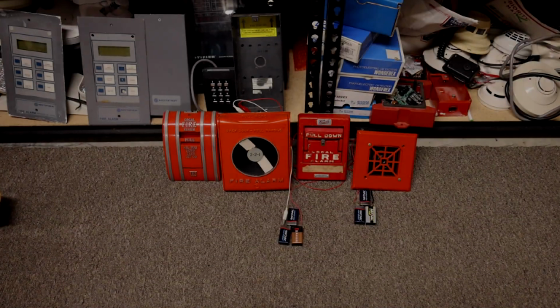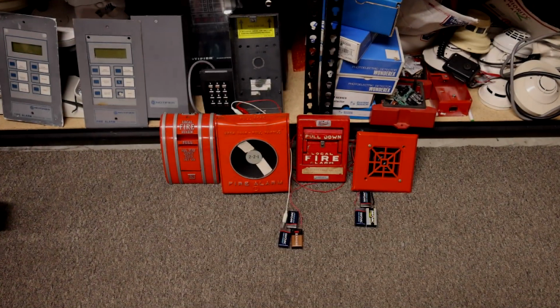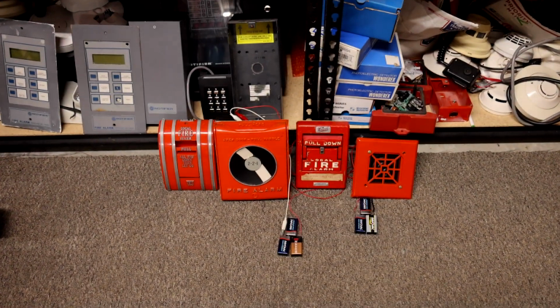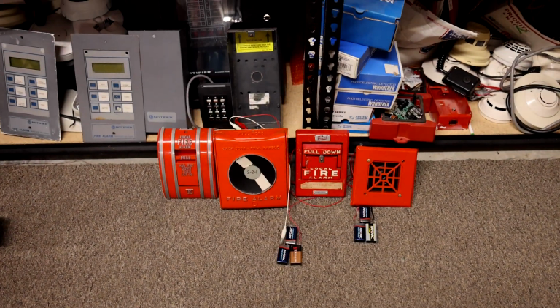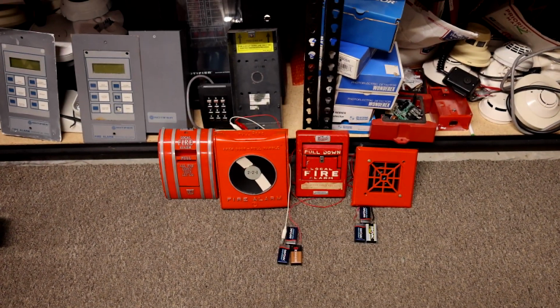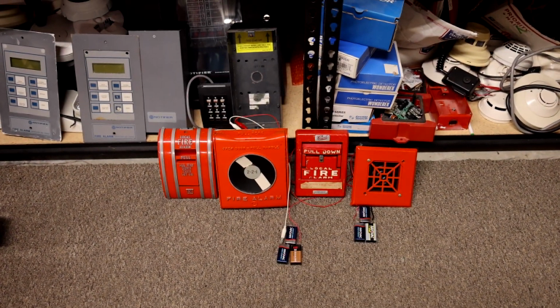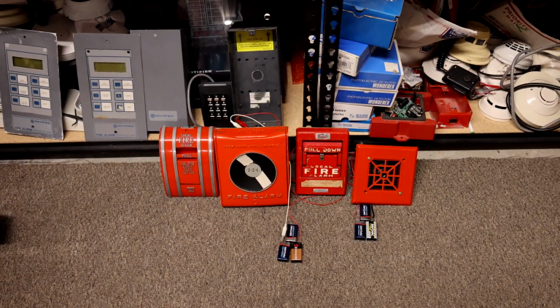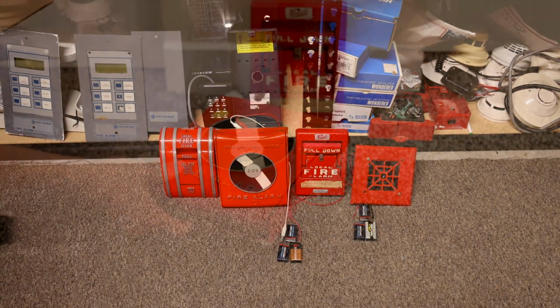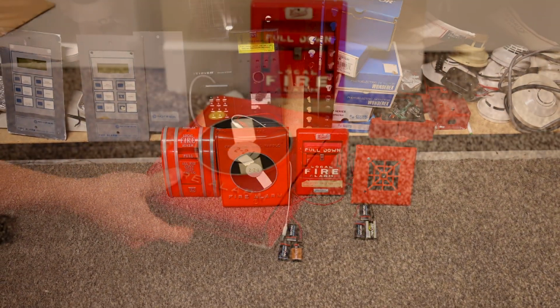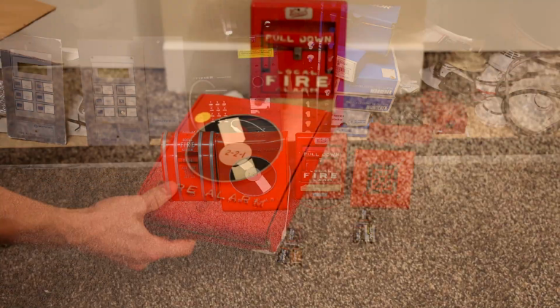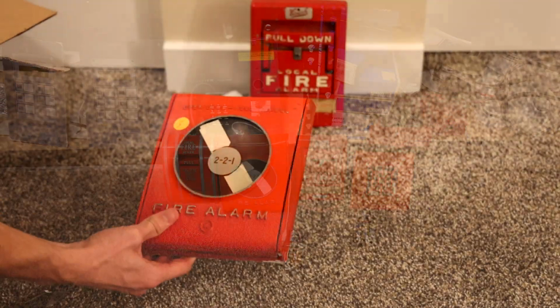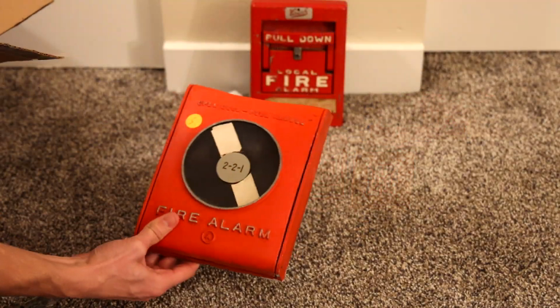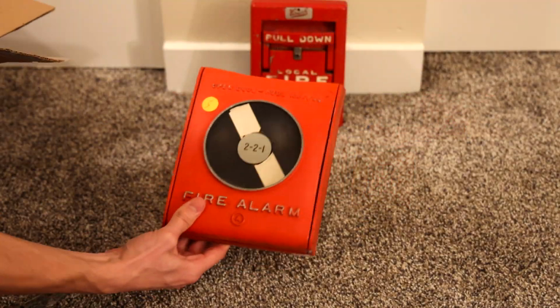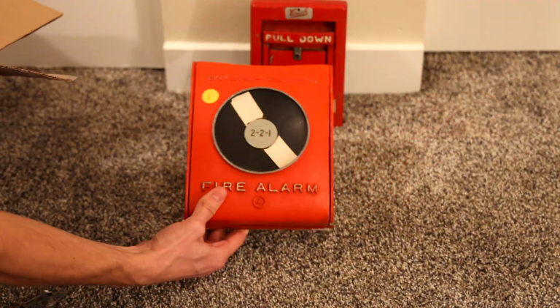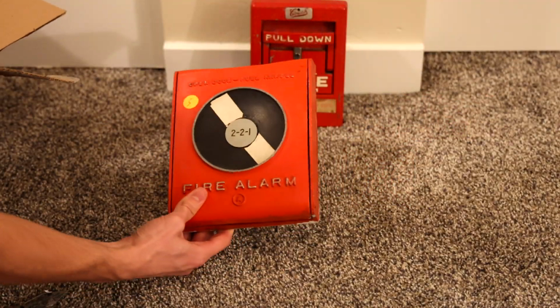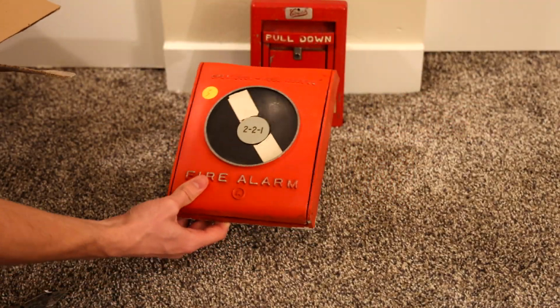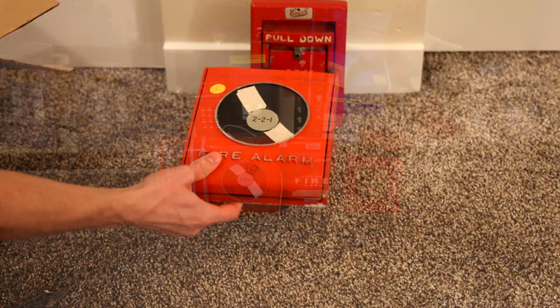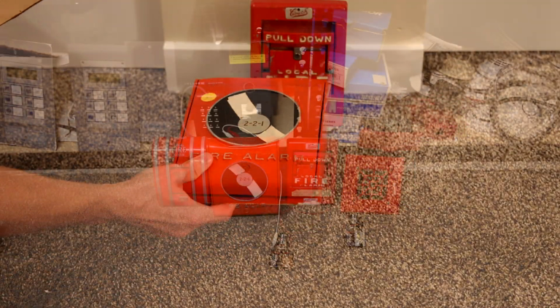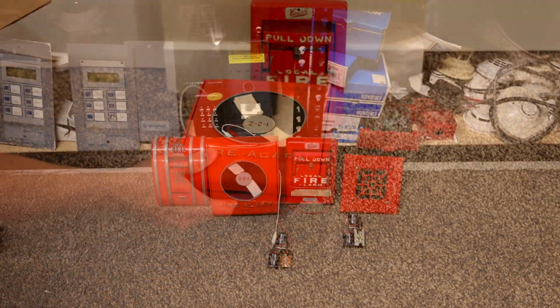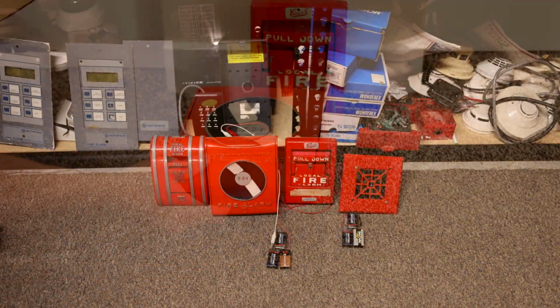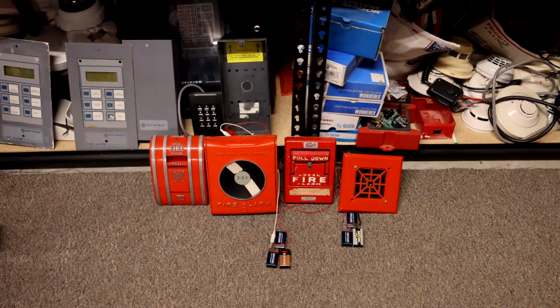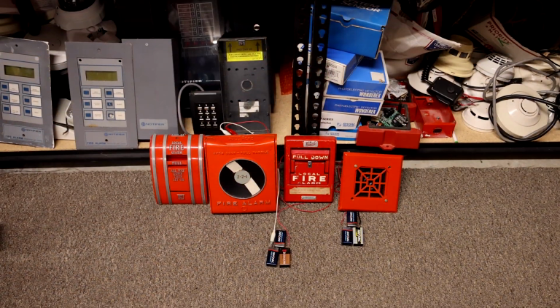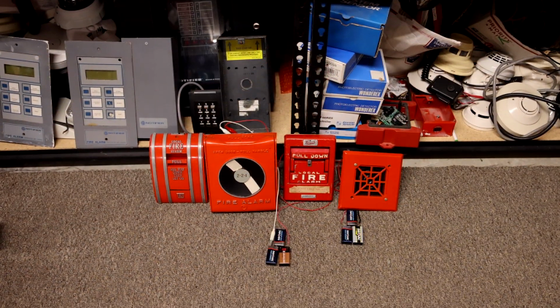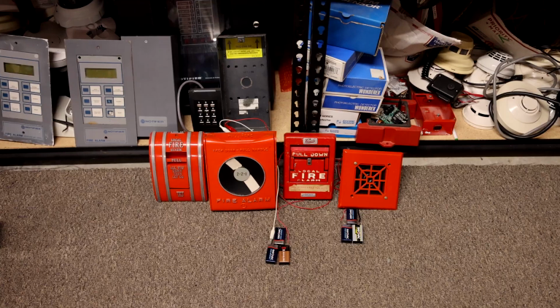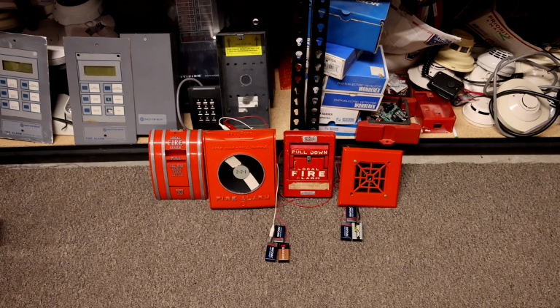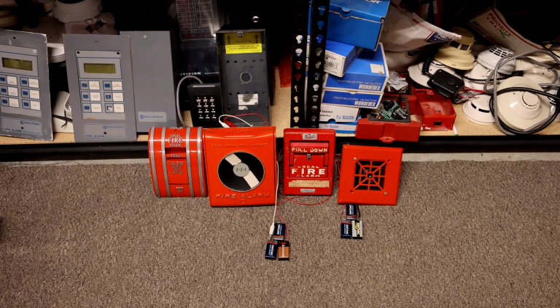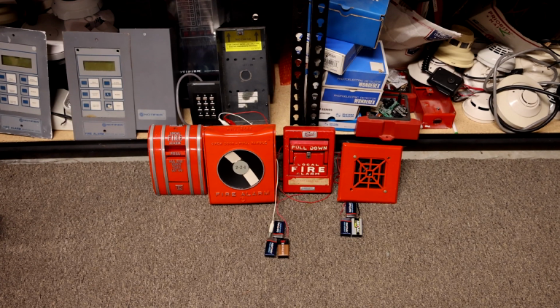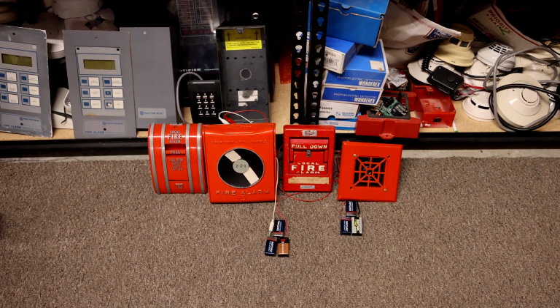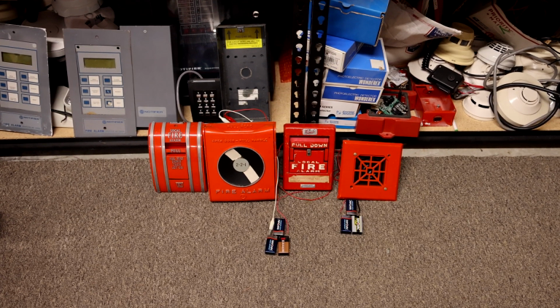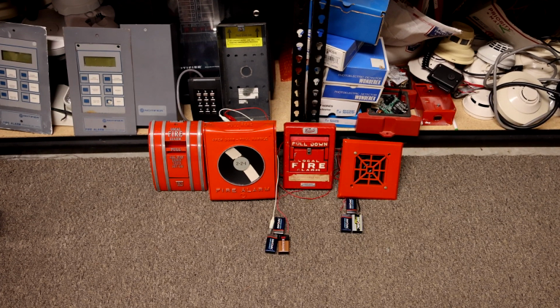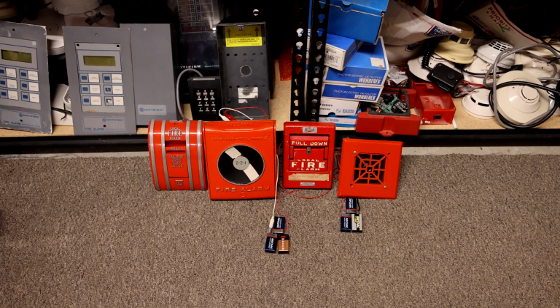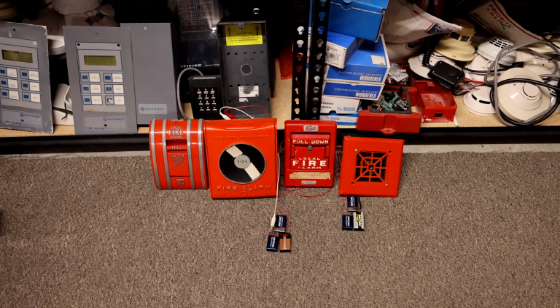In the last video I unboxed a couple of rare coated pull stations, and in this video I've got them all wired up and we're going to be testing them.